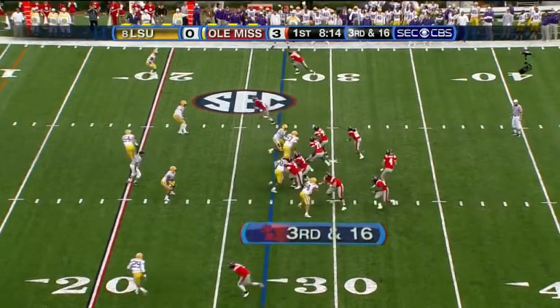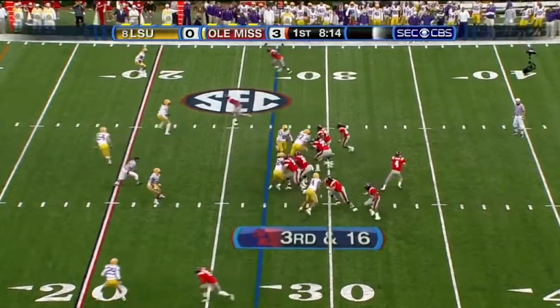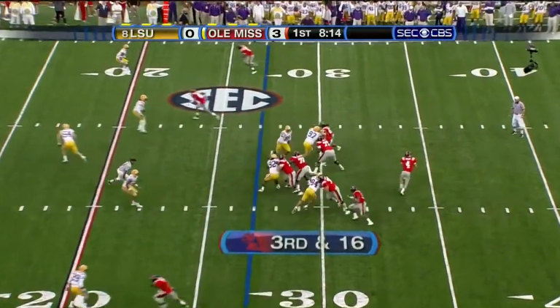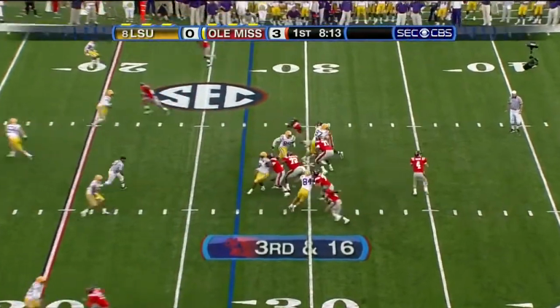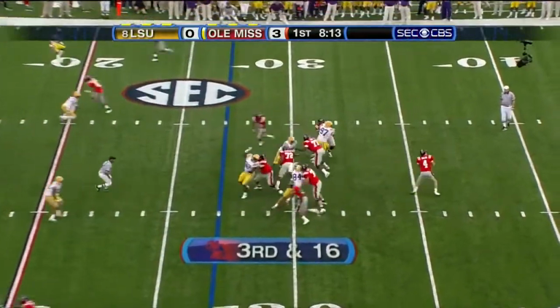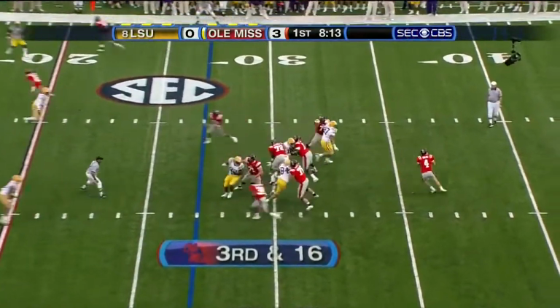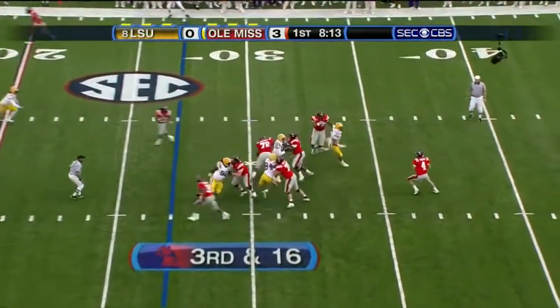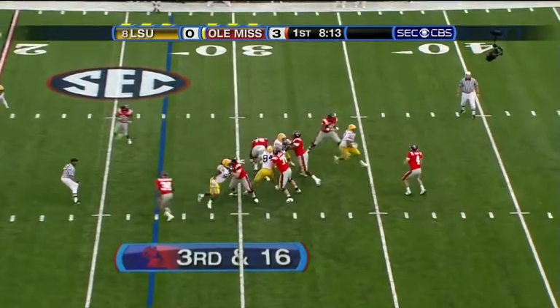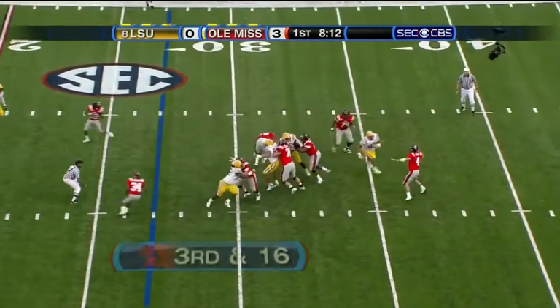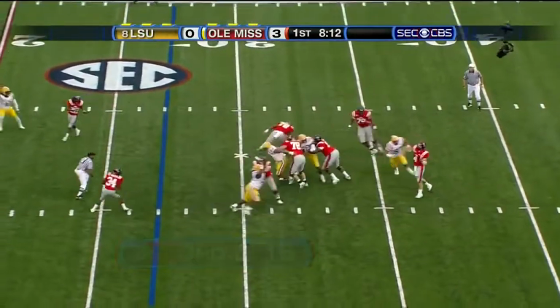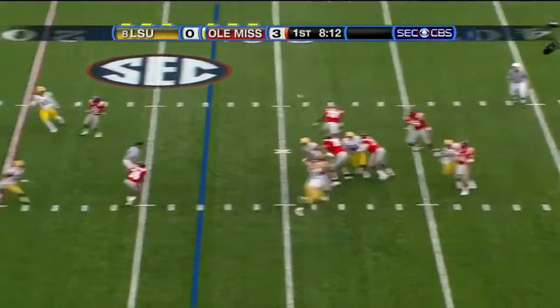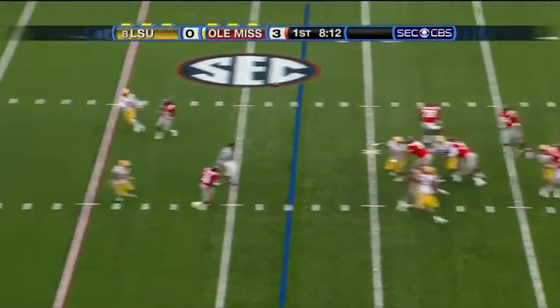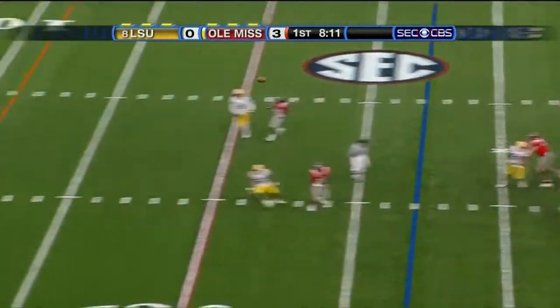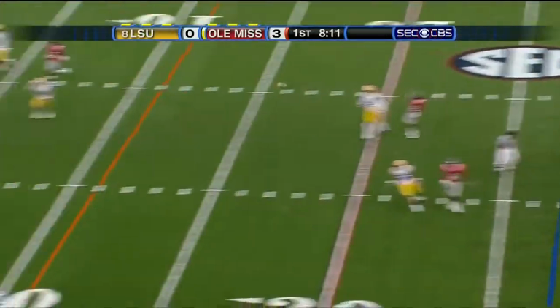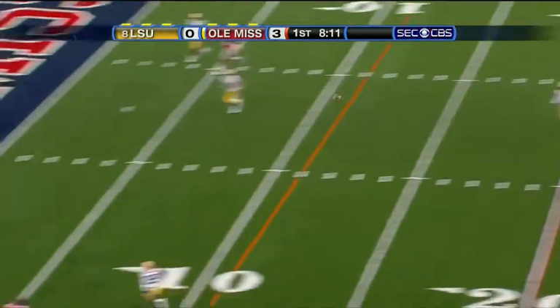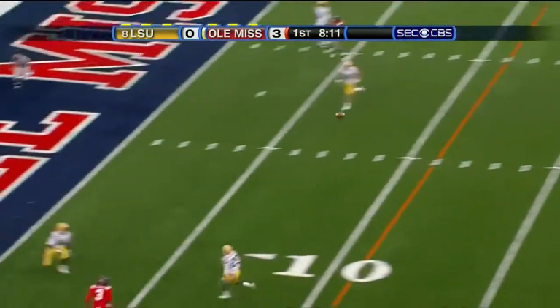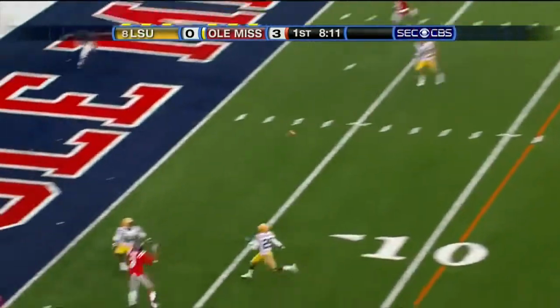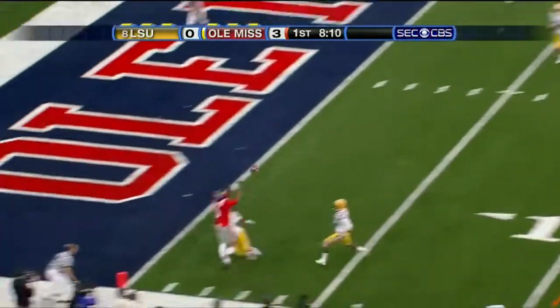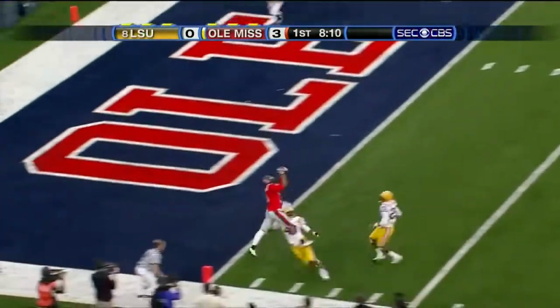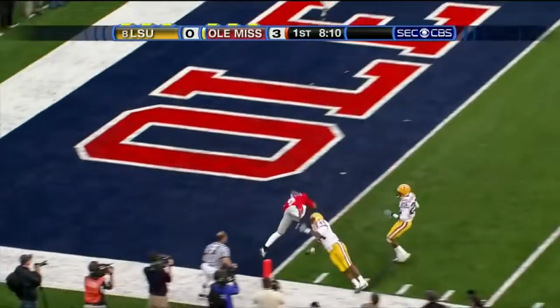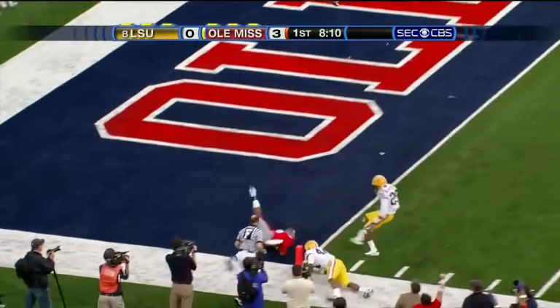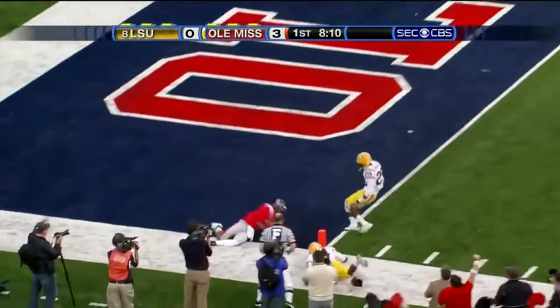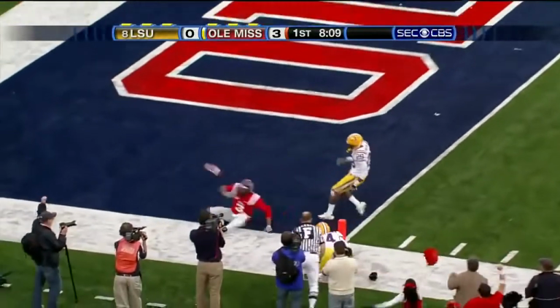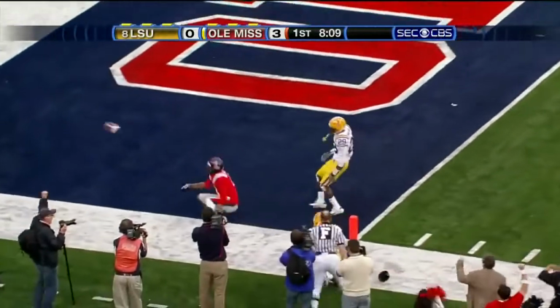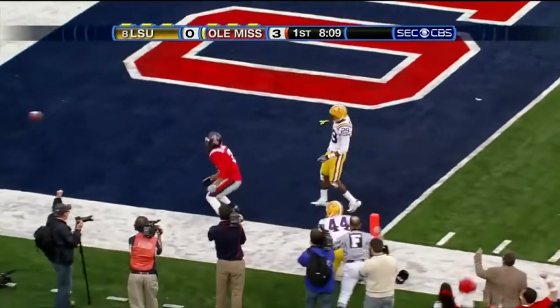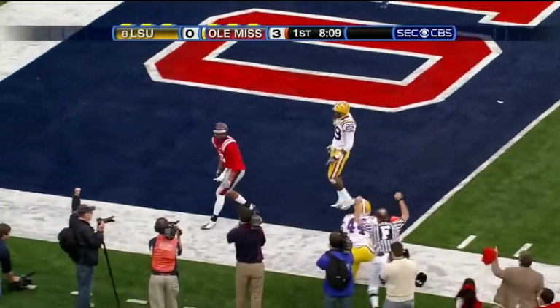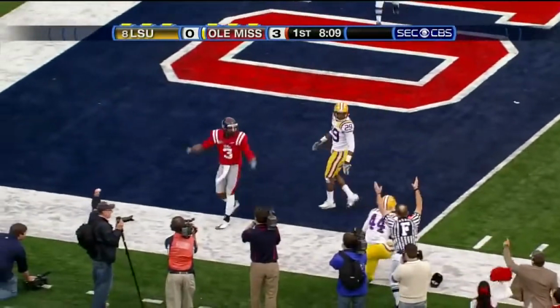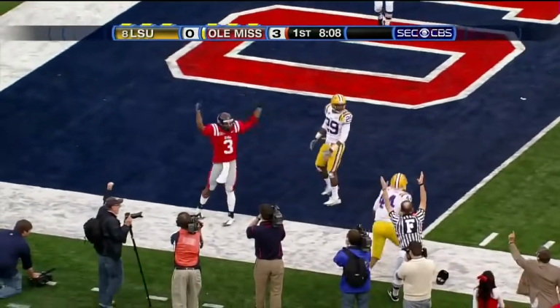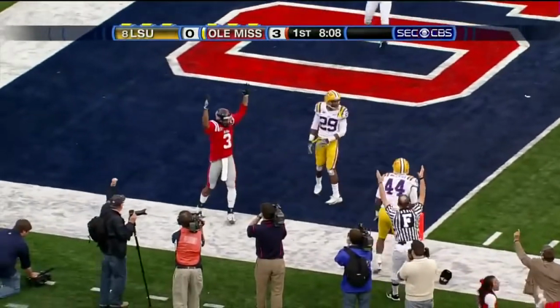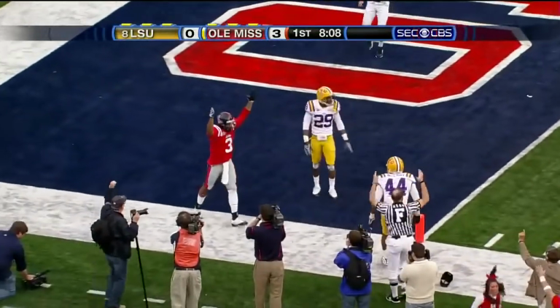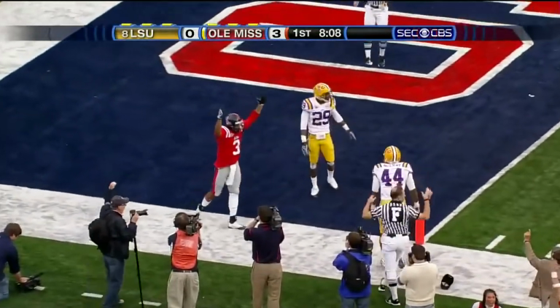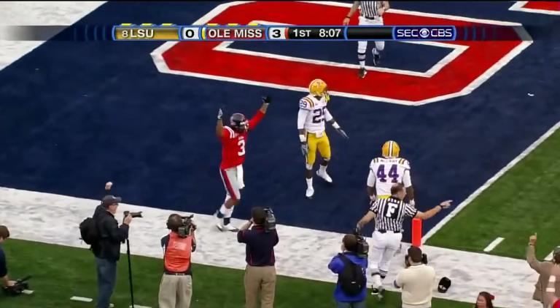Third down. Here's Snead back. Good protection. Deep left side for Hodge — Hodge caught it. Touchdown.